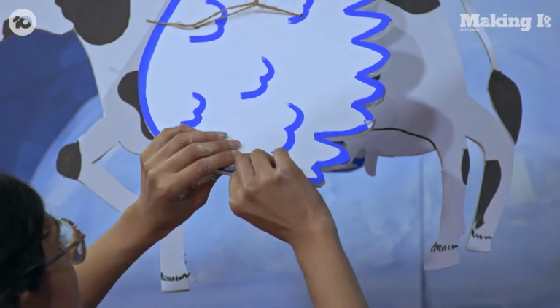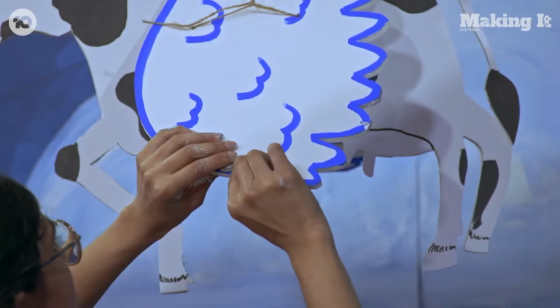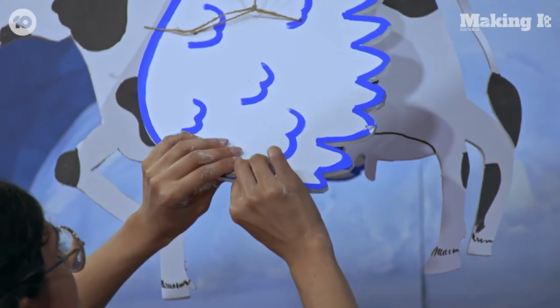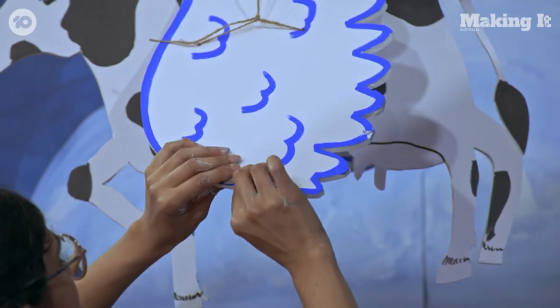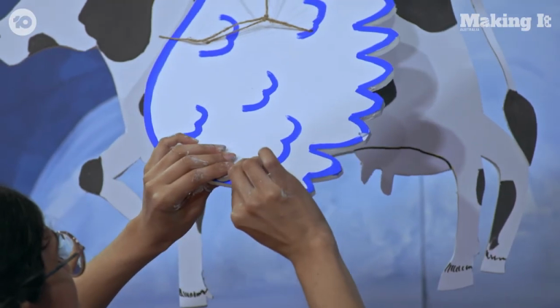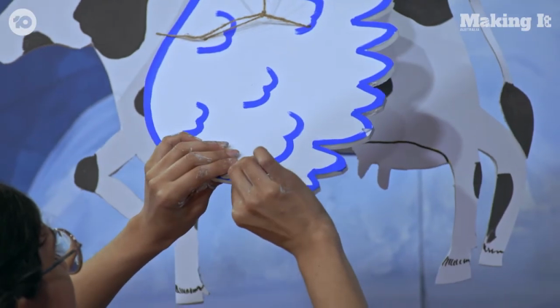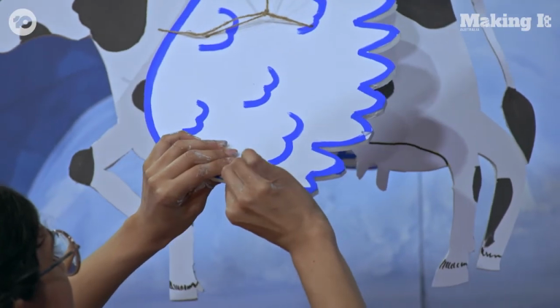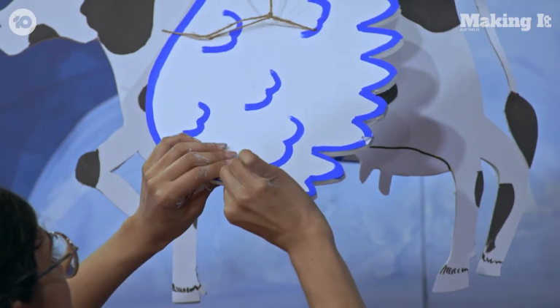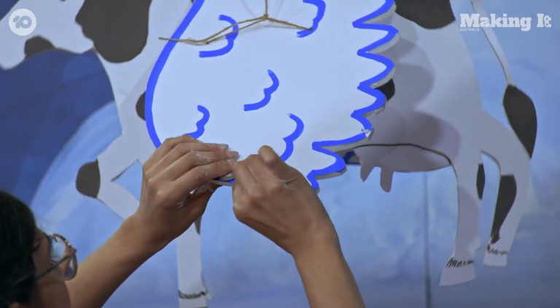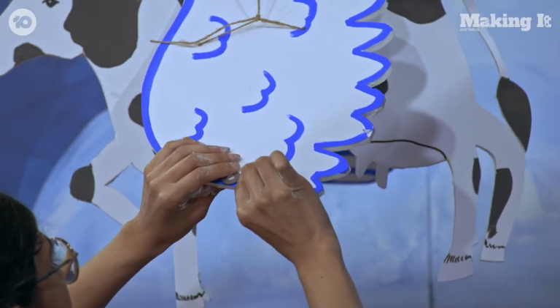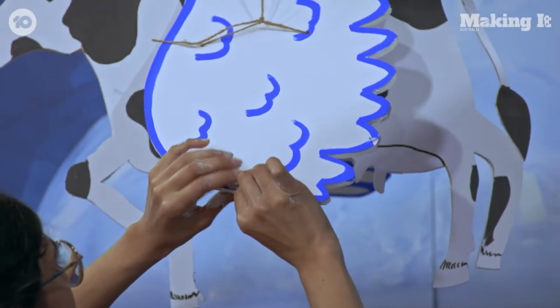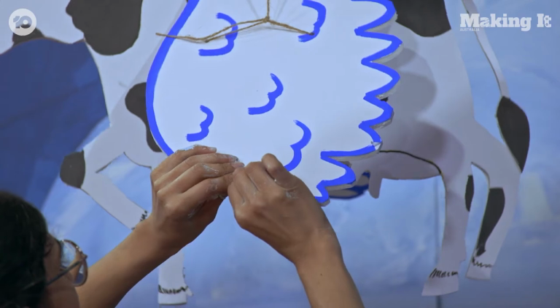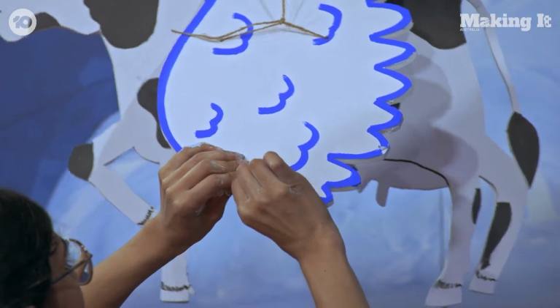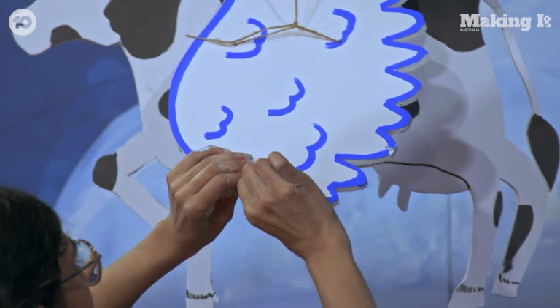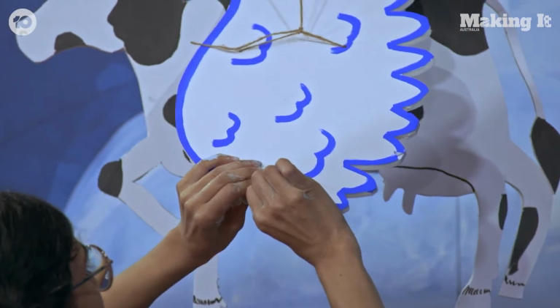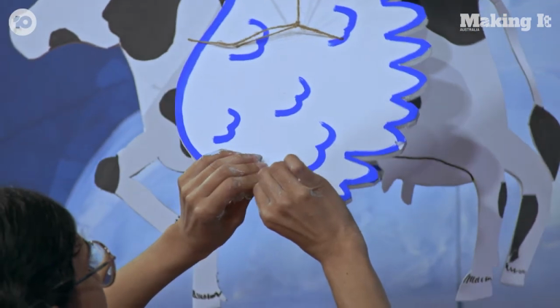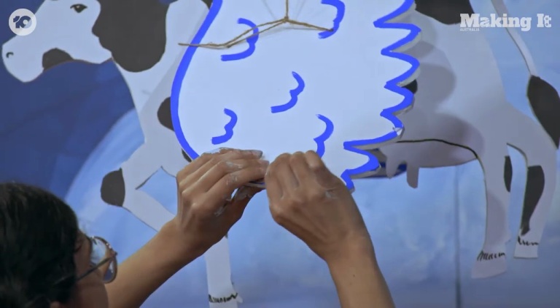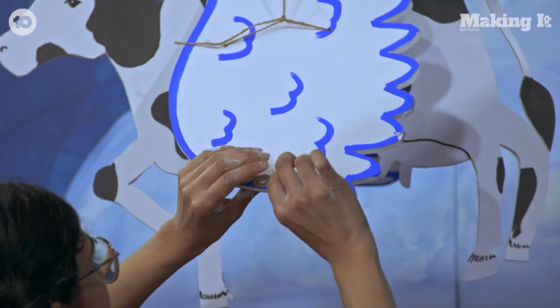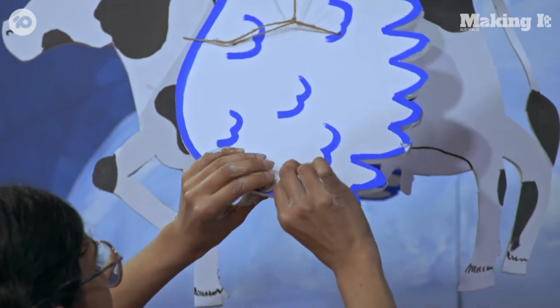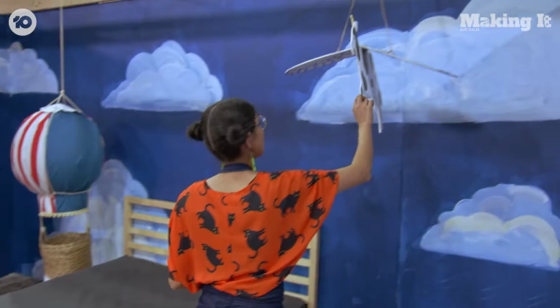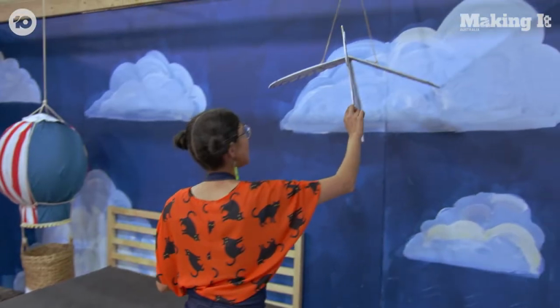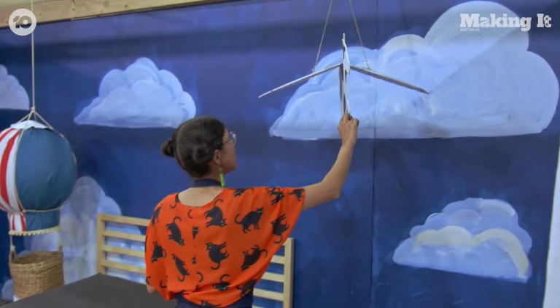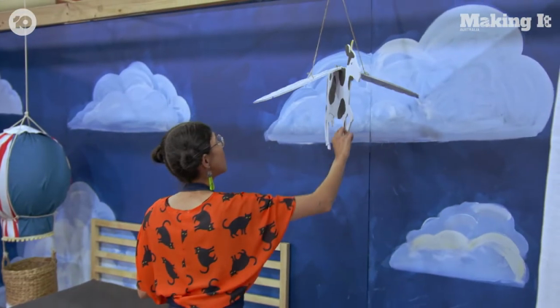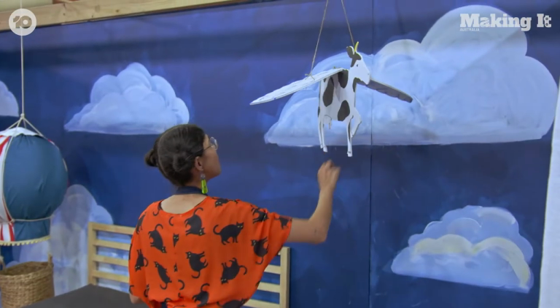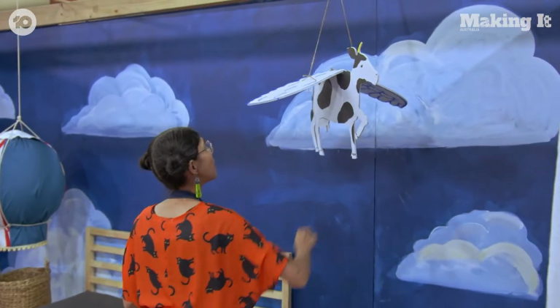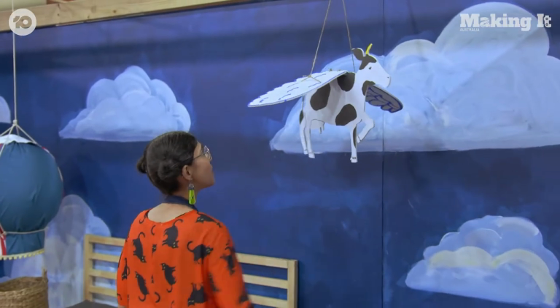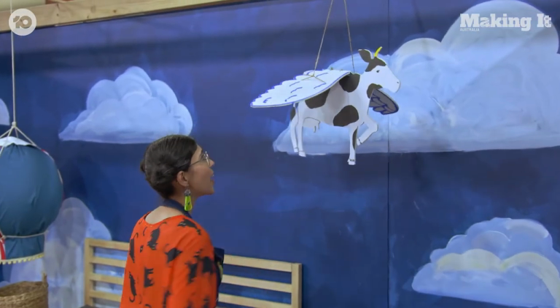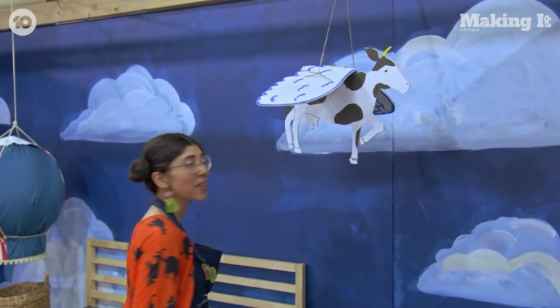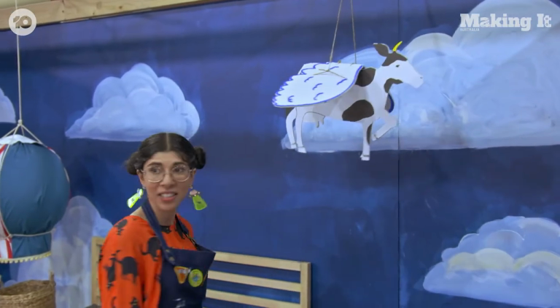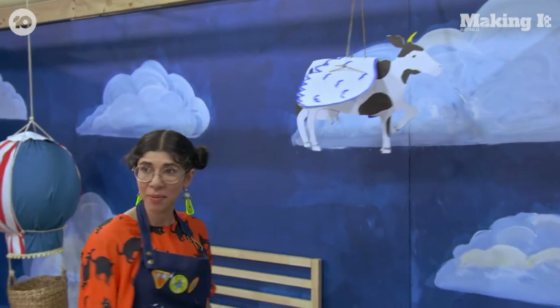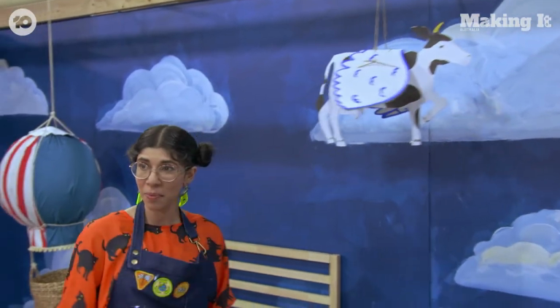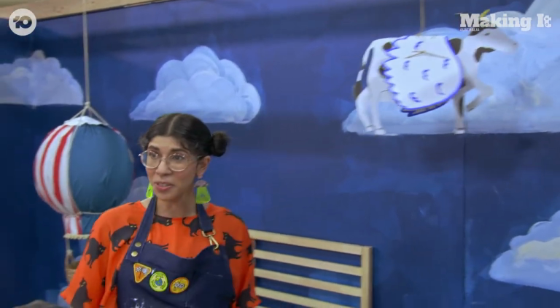OK, there's my cow. Now I just need my moon.